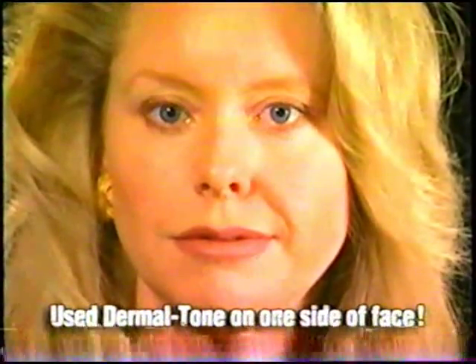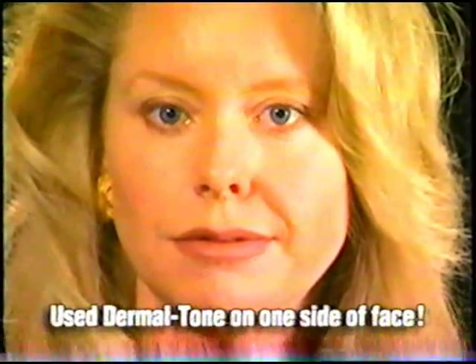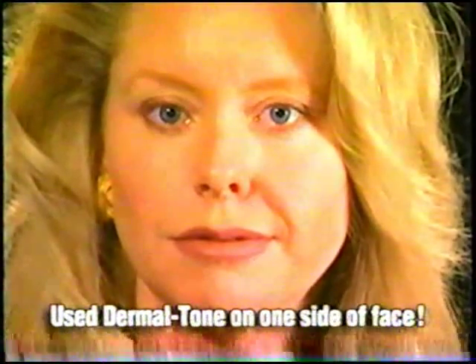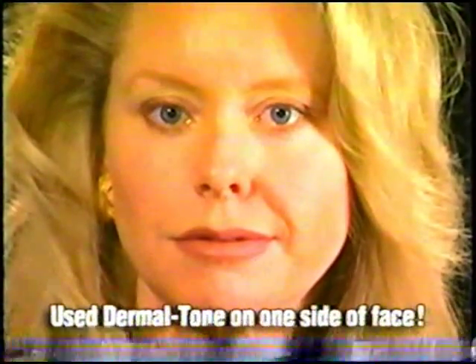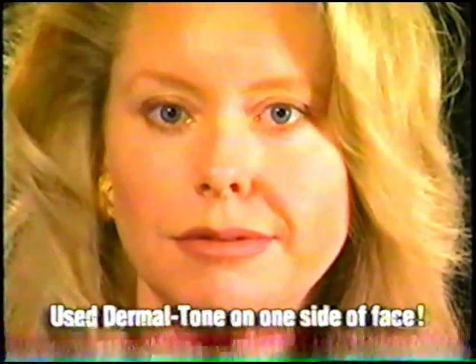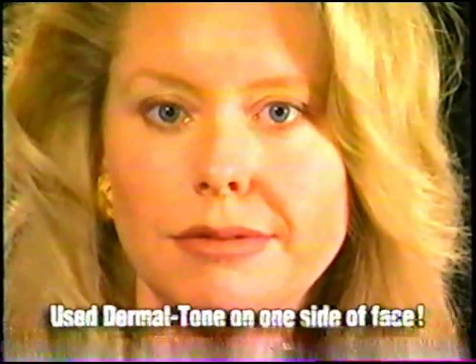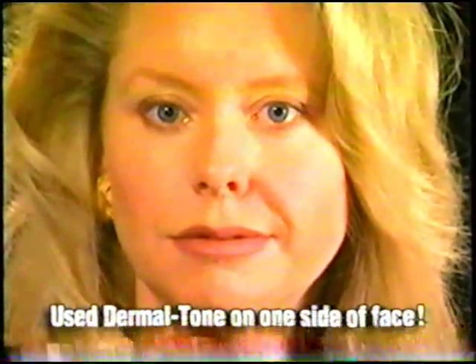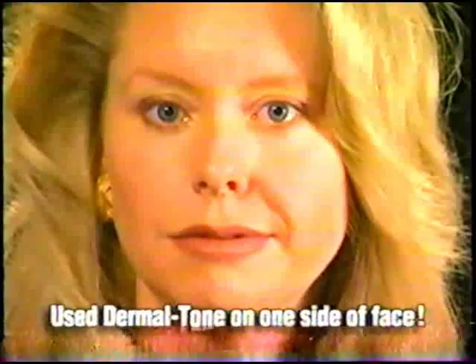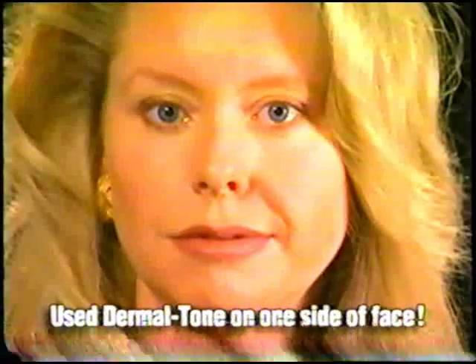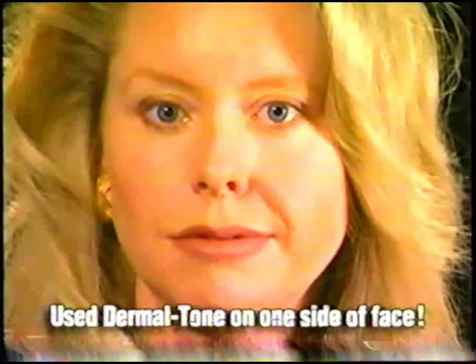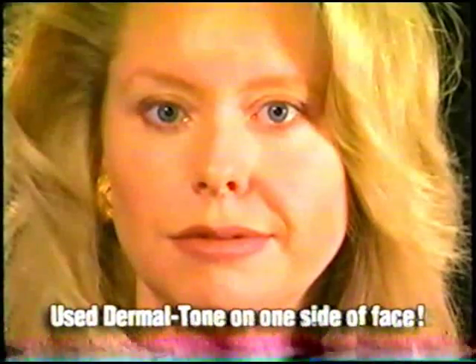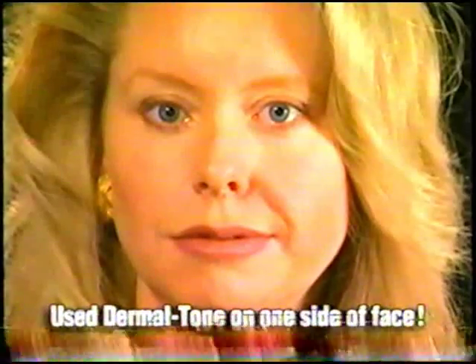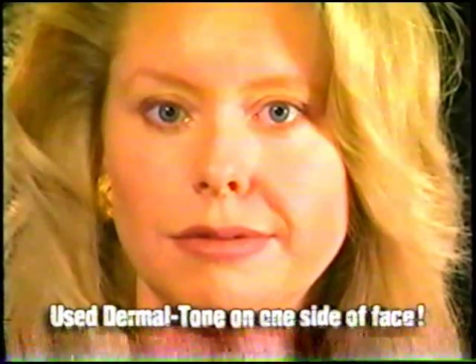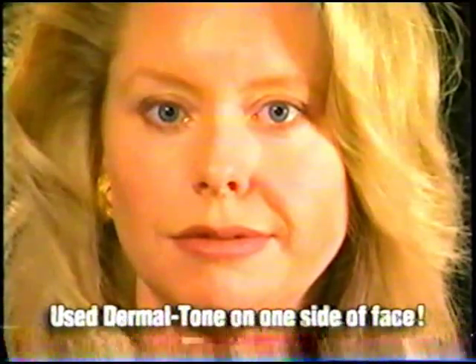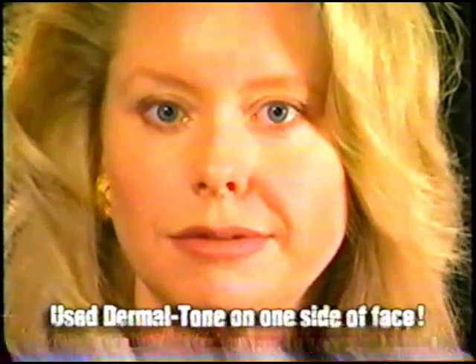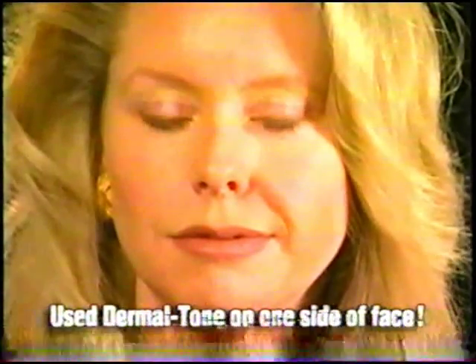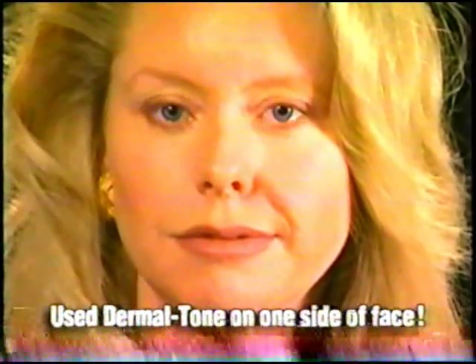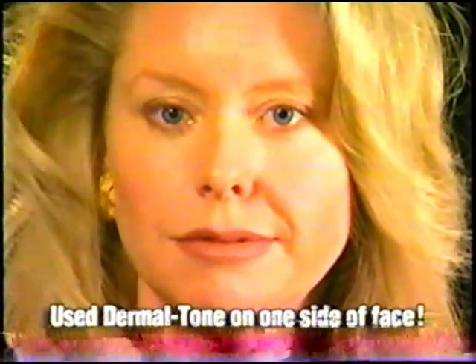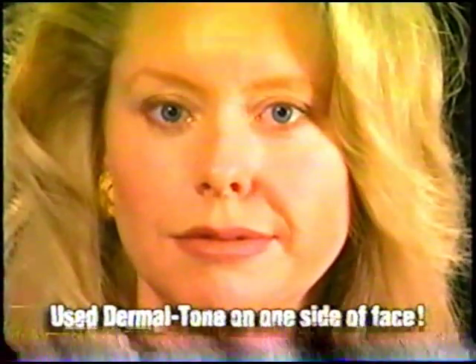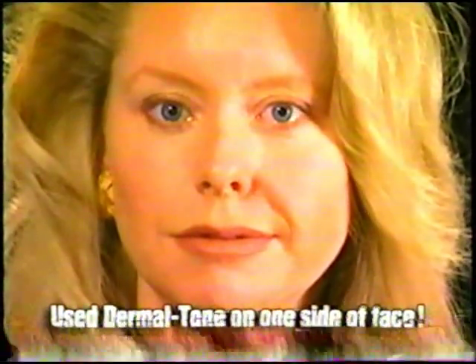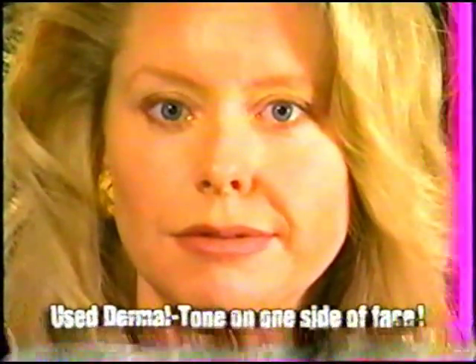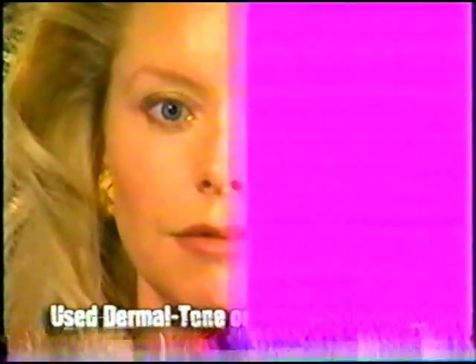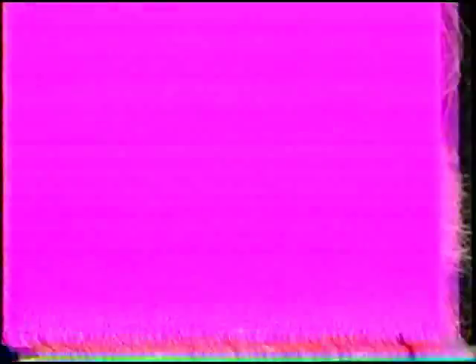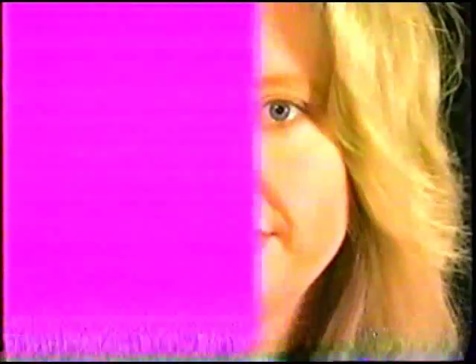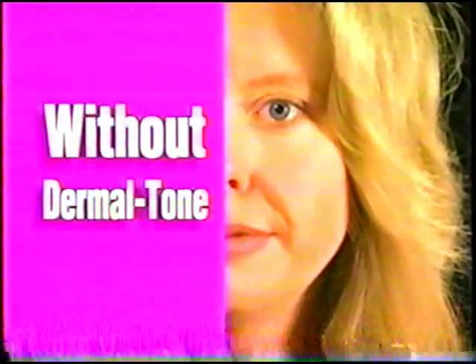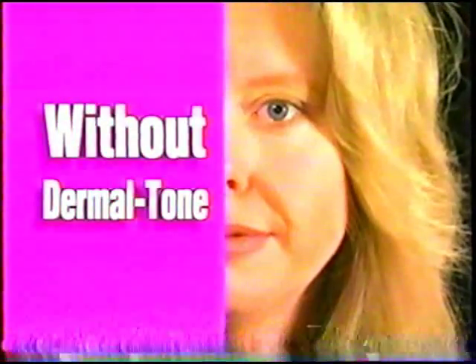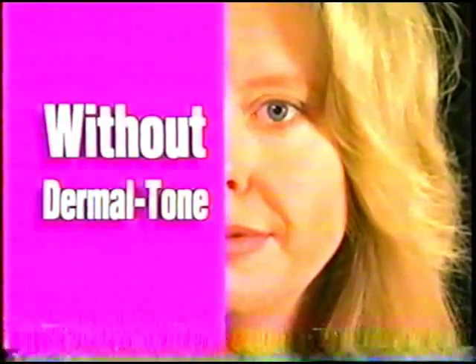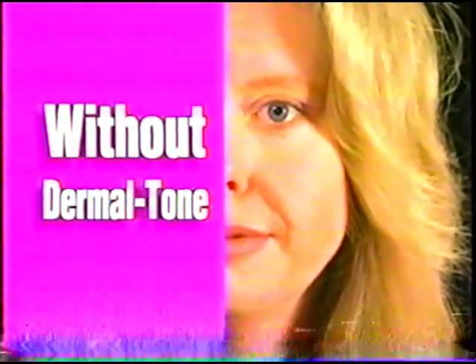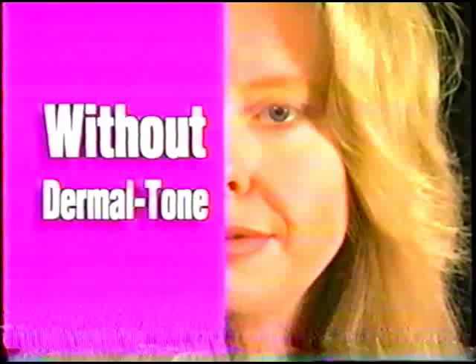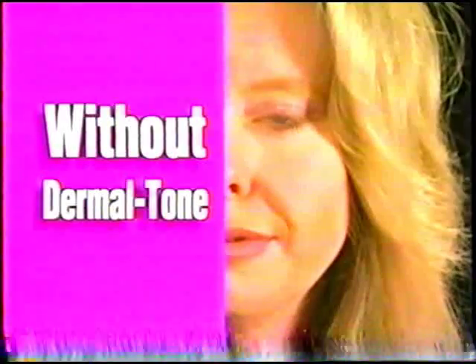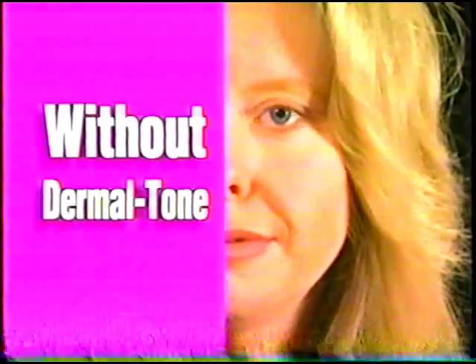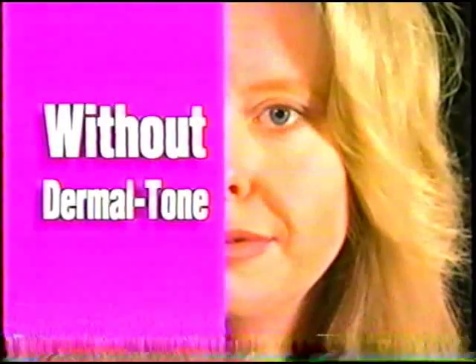There is nothing else on the market that will do this, because you are actually toning and tightening the muscles of the face.